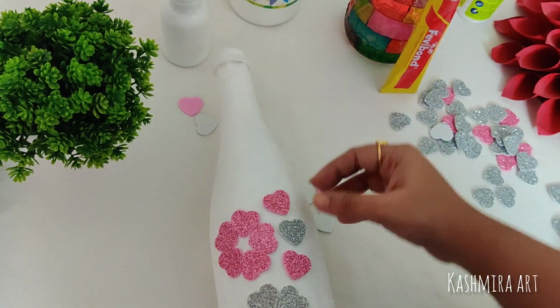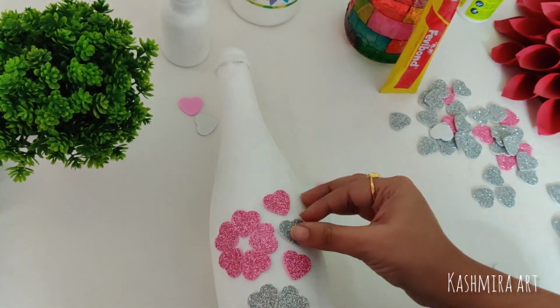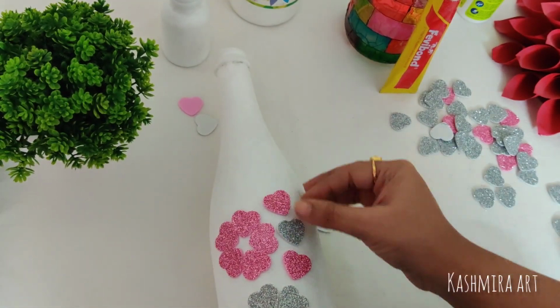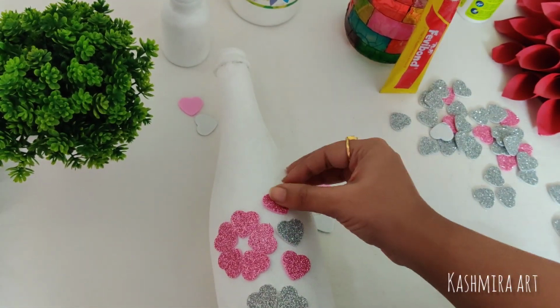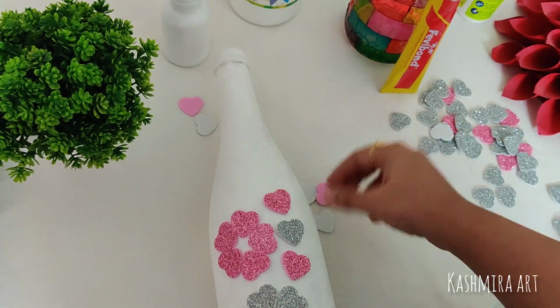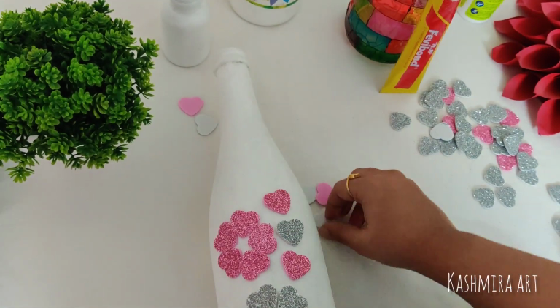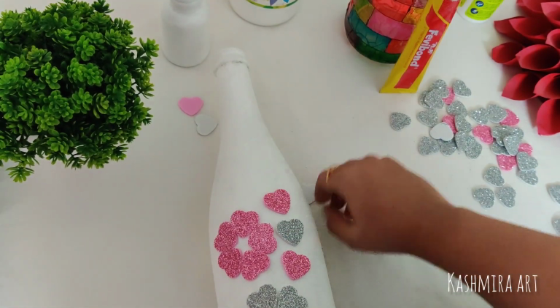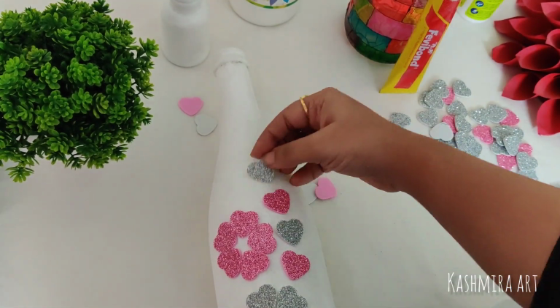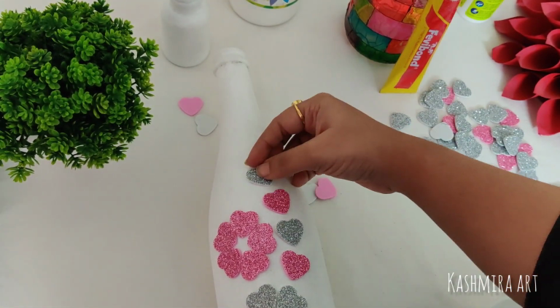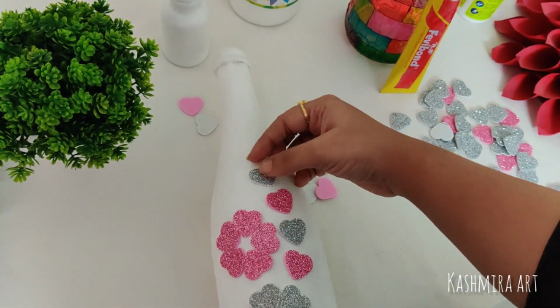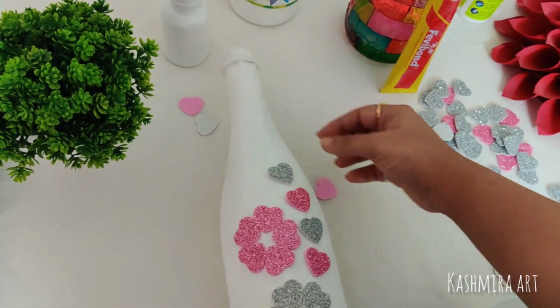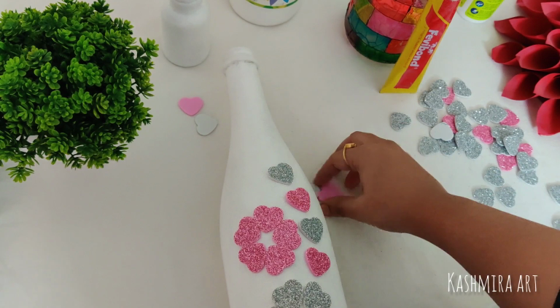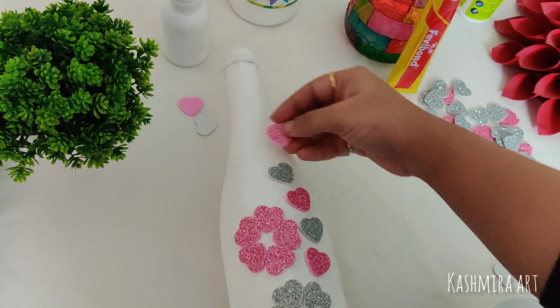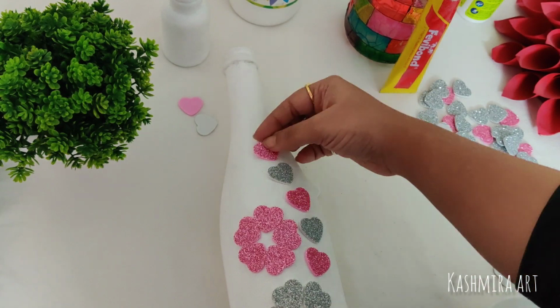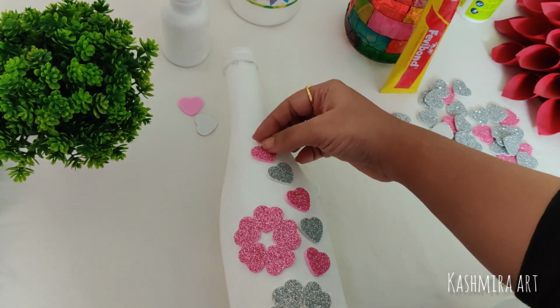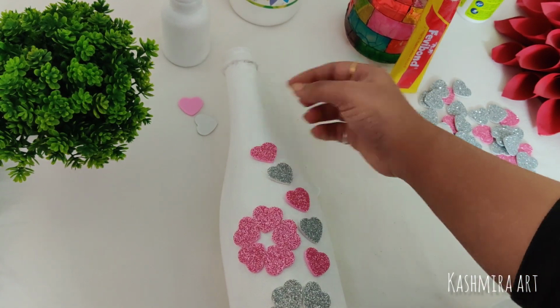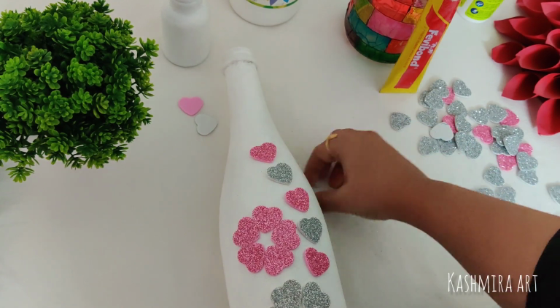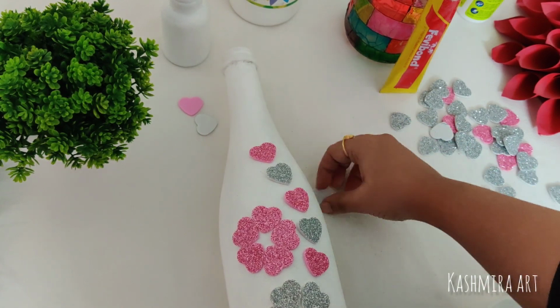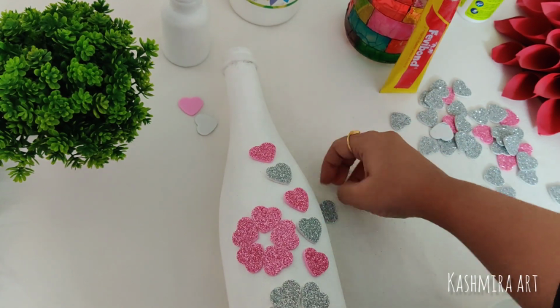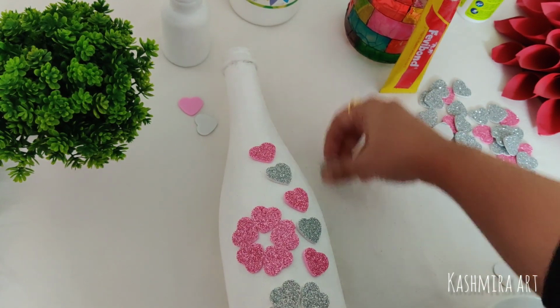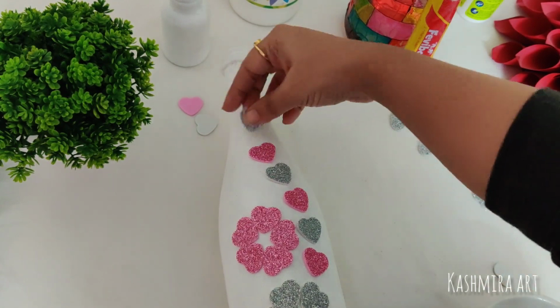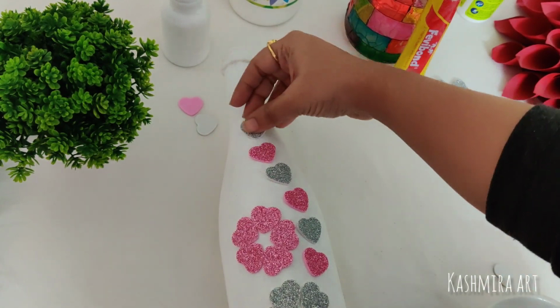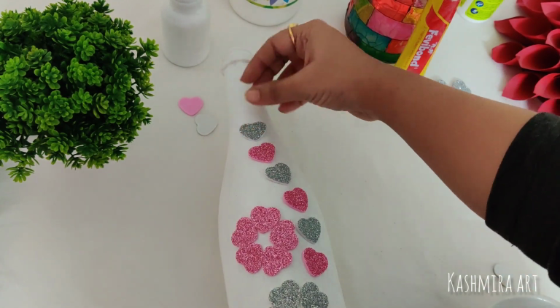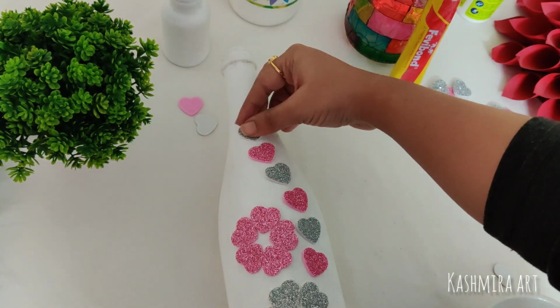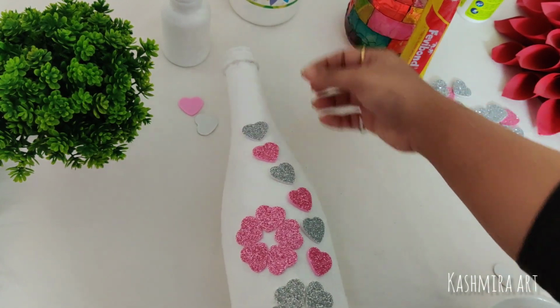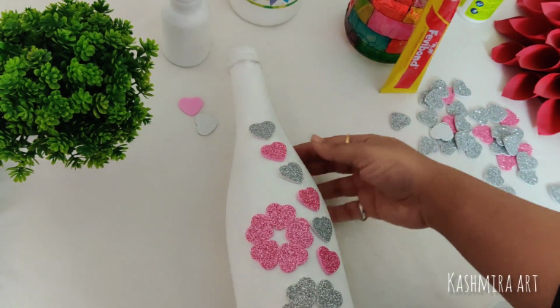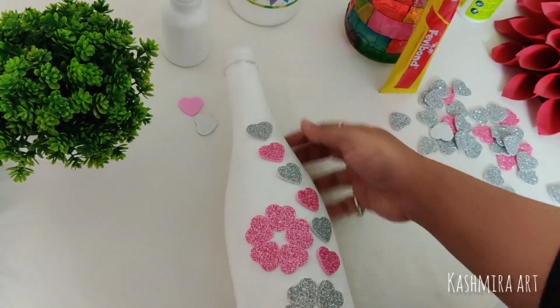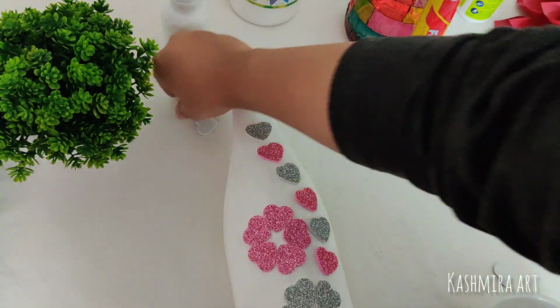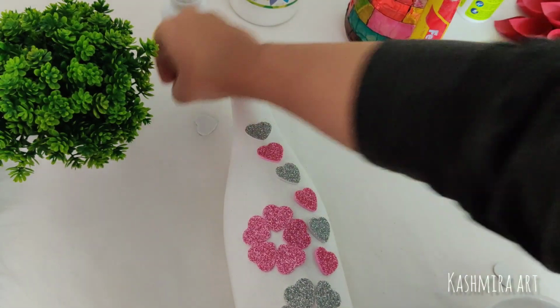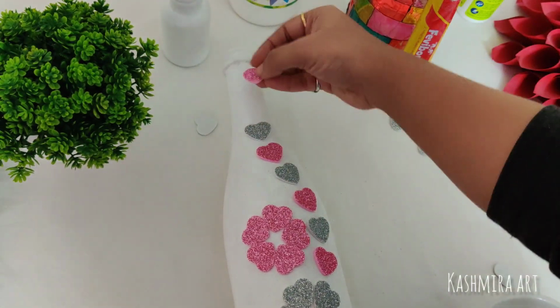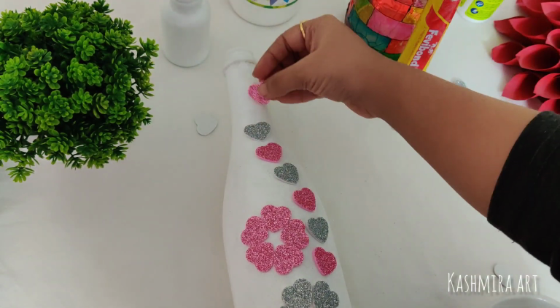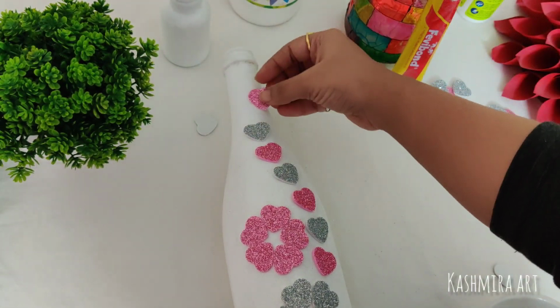Now I have made a line from the sides of the hearts — one pink and one silver, alternating.